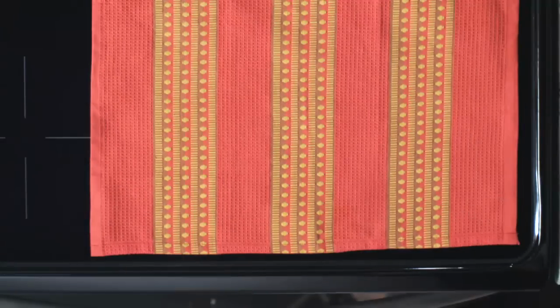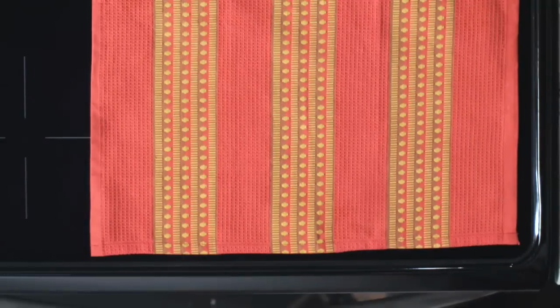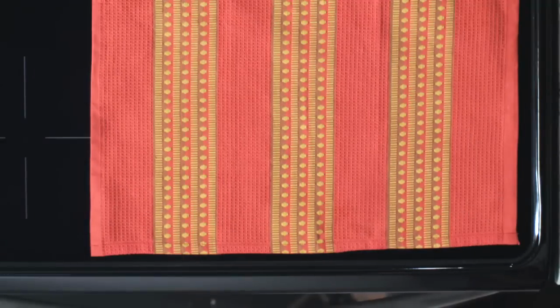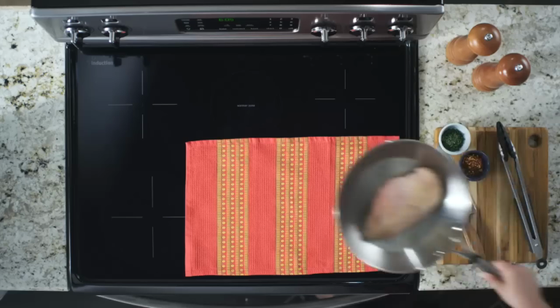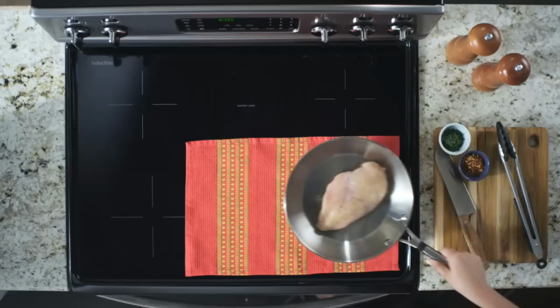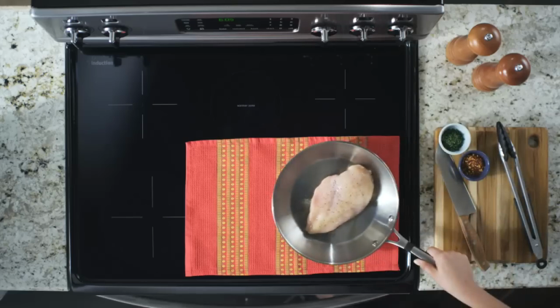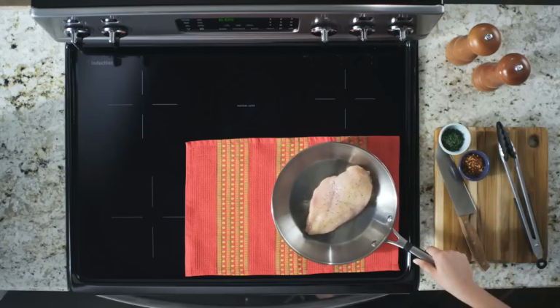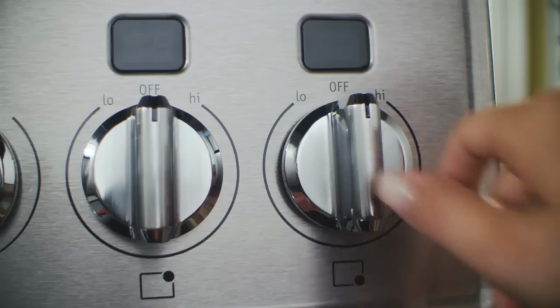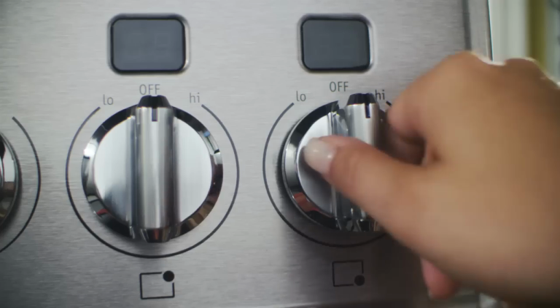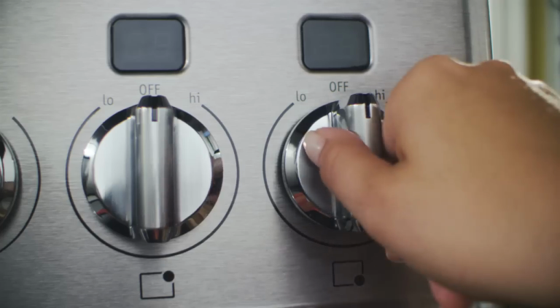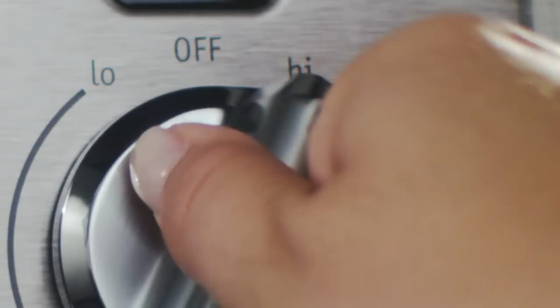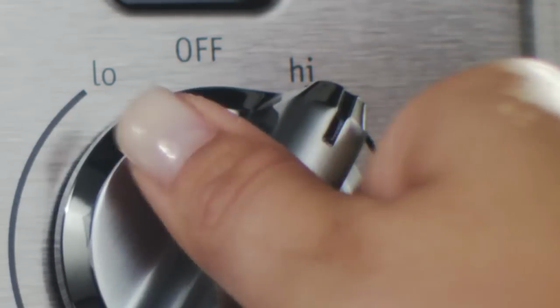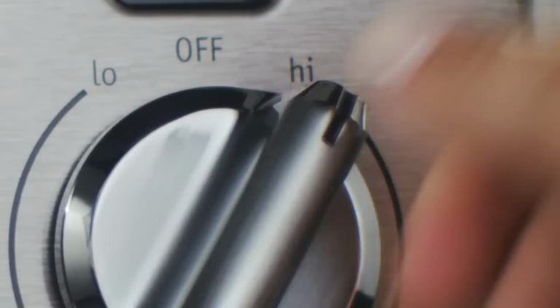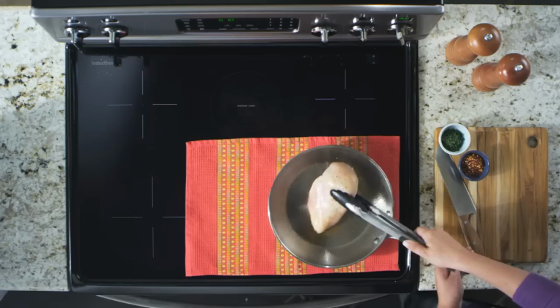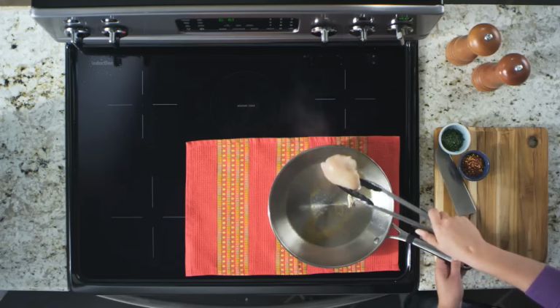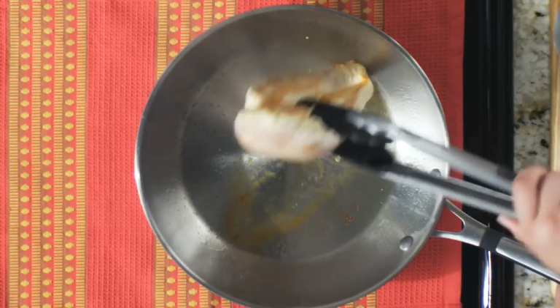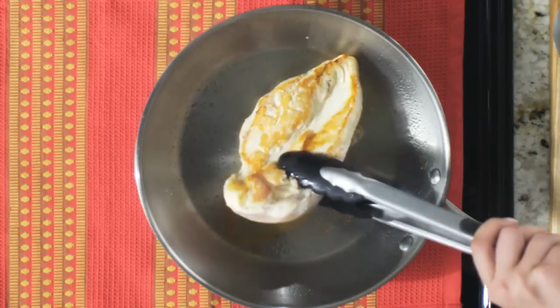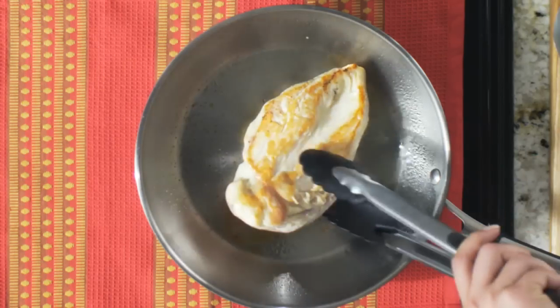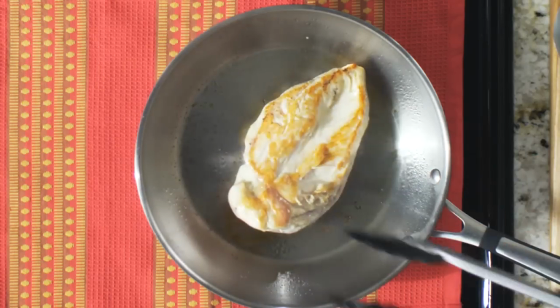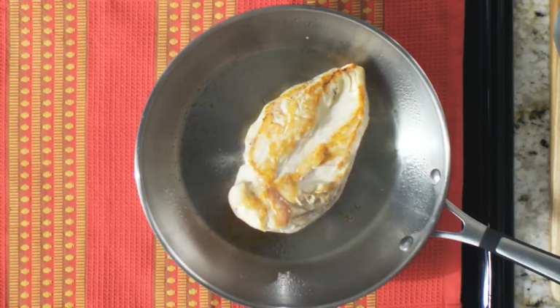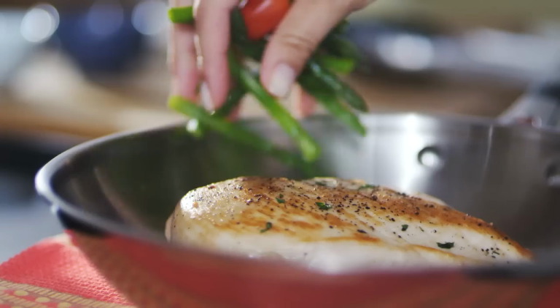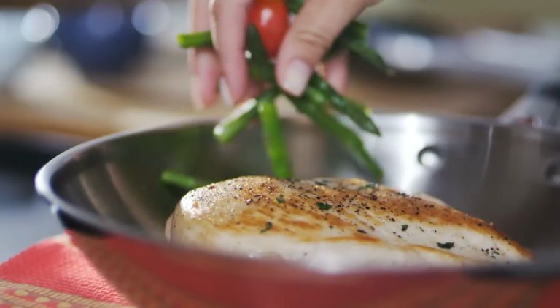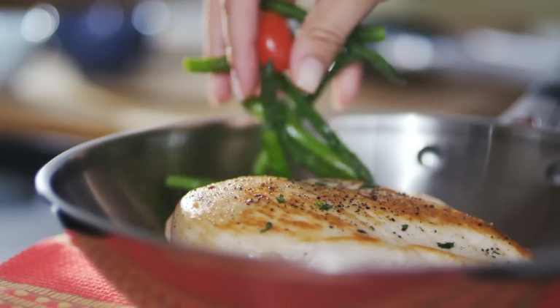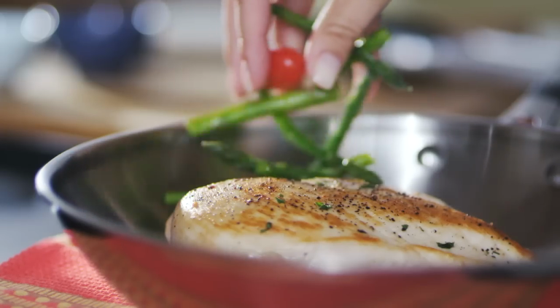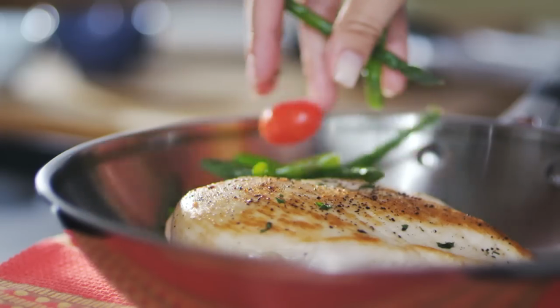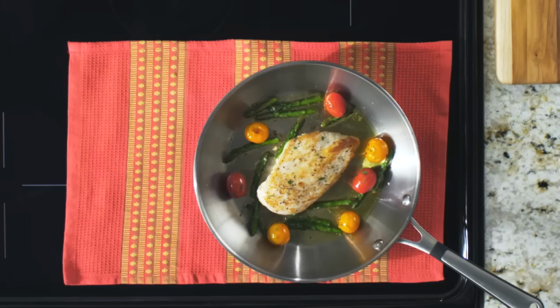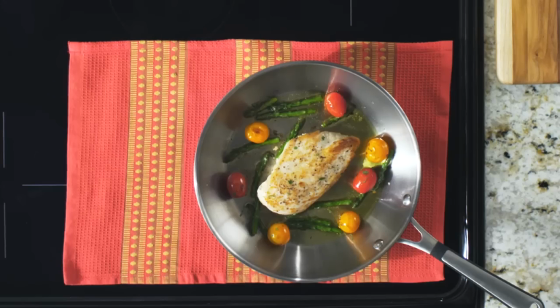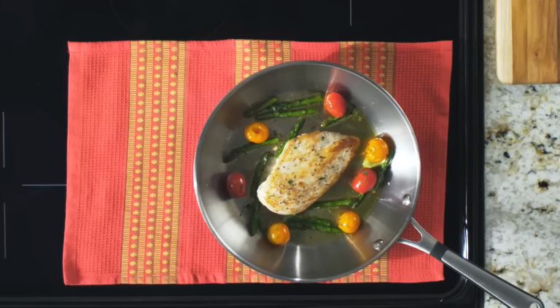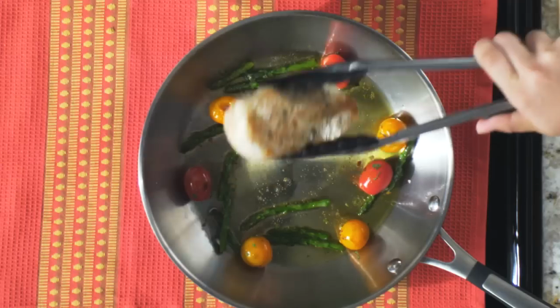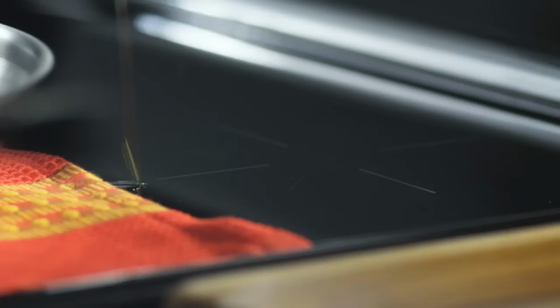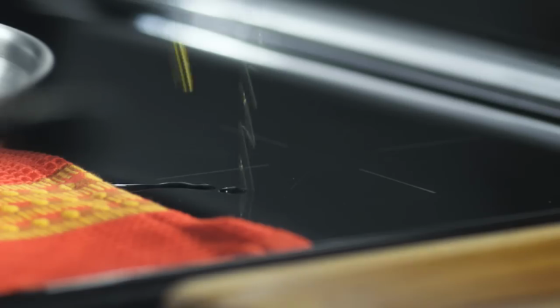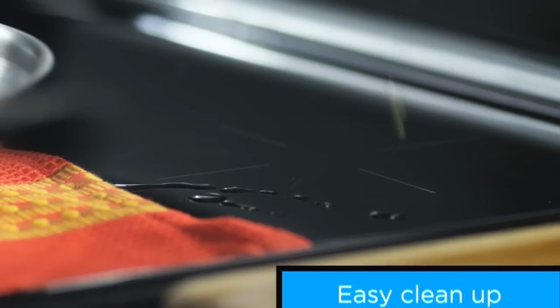Because the pan is the heat source, the cooking surface stays cool. So clean up is easy.